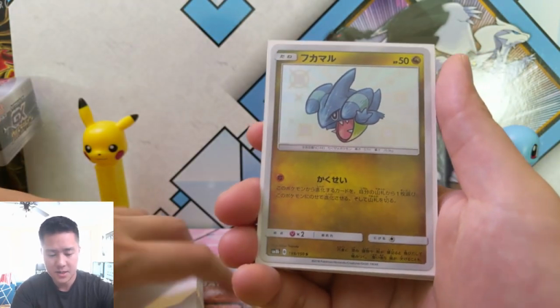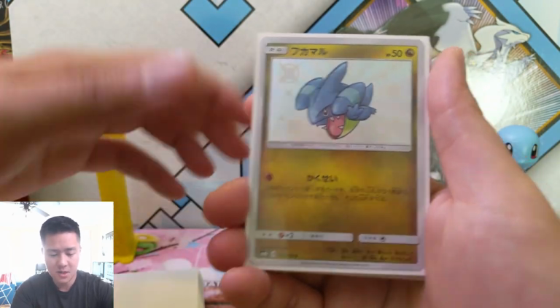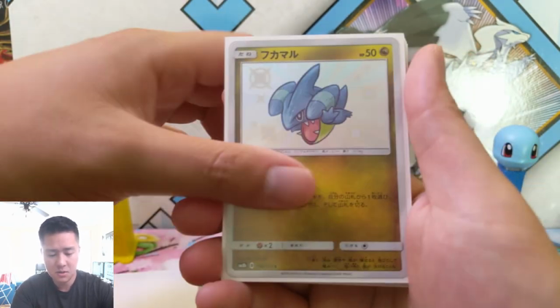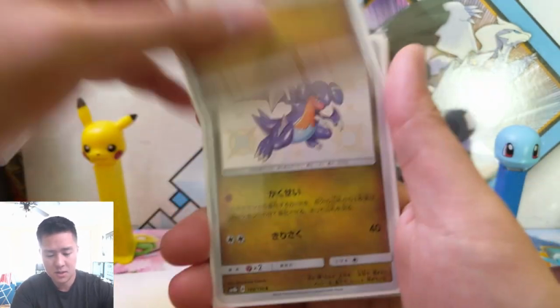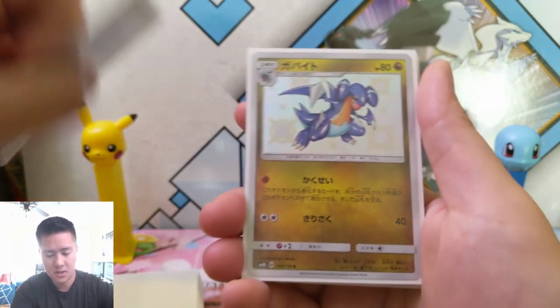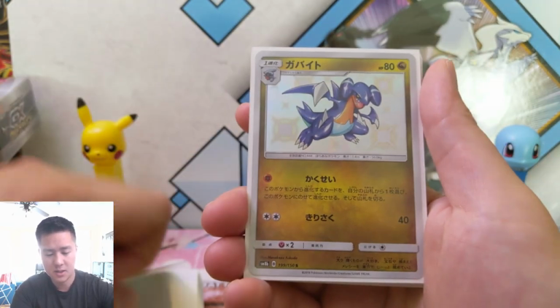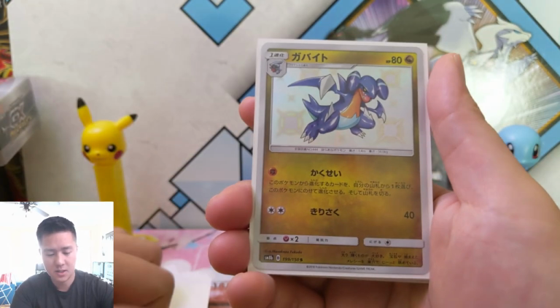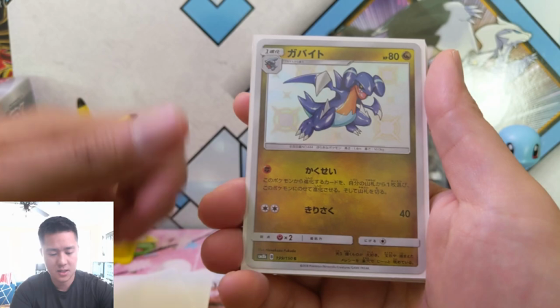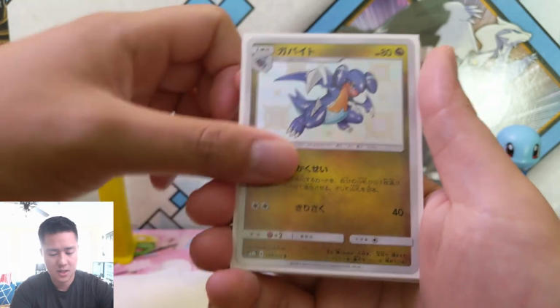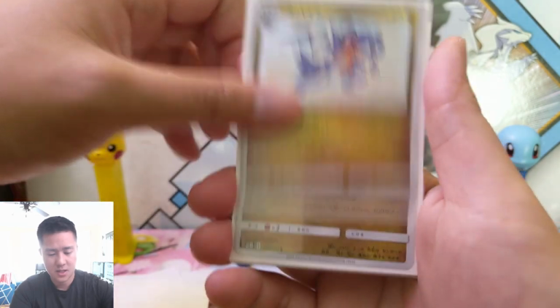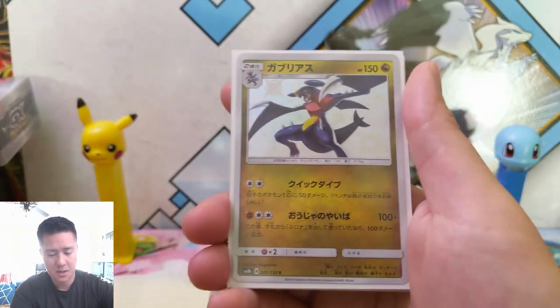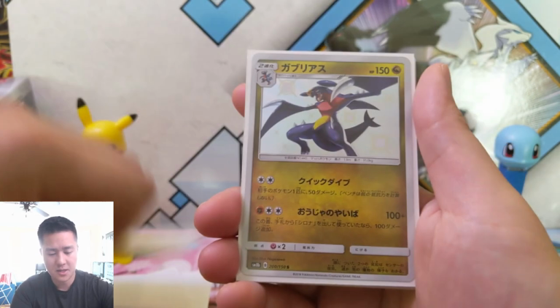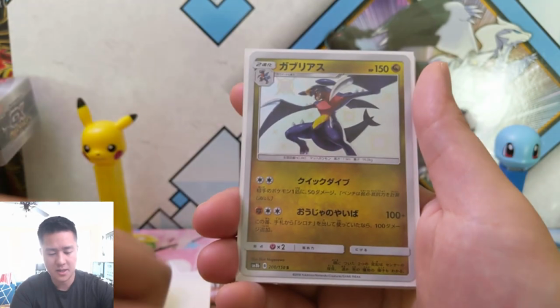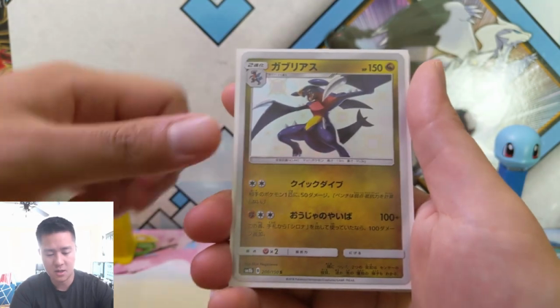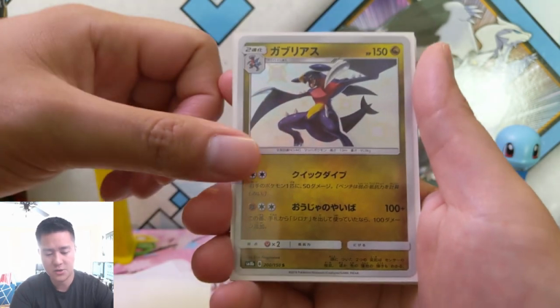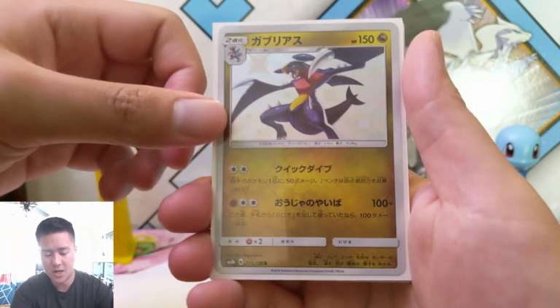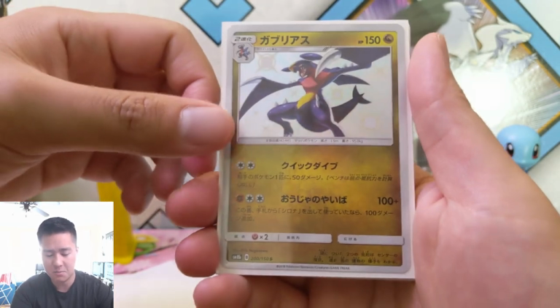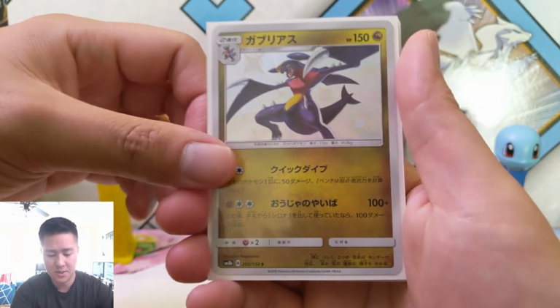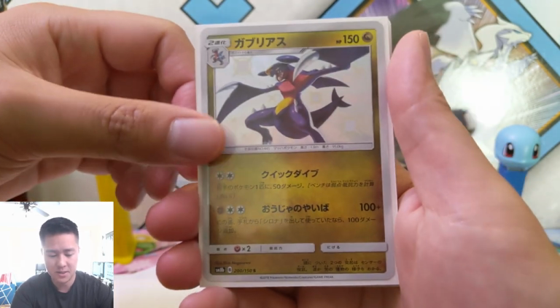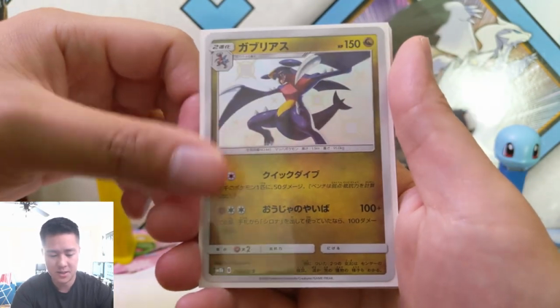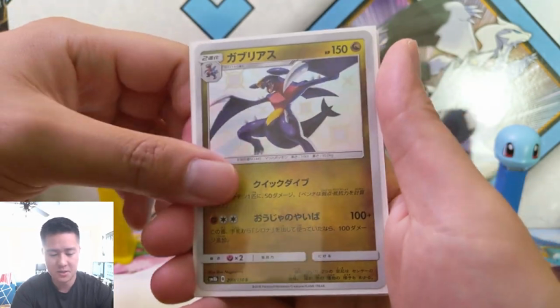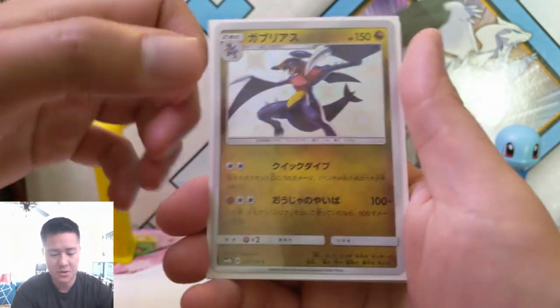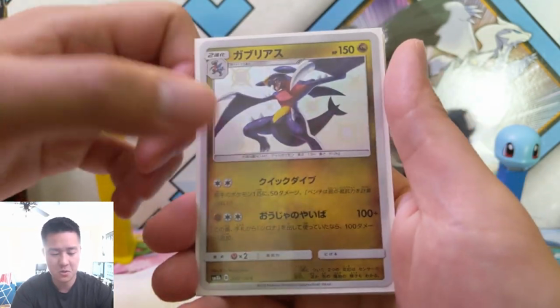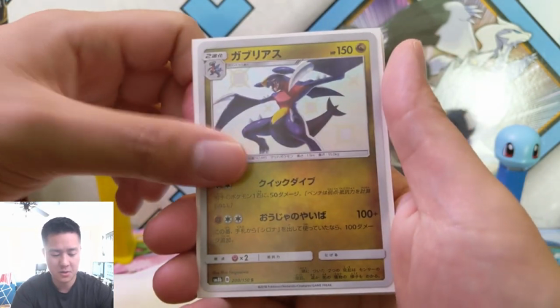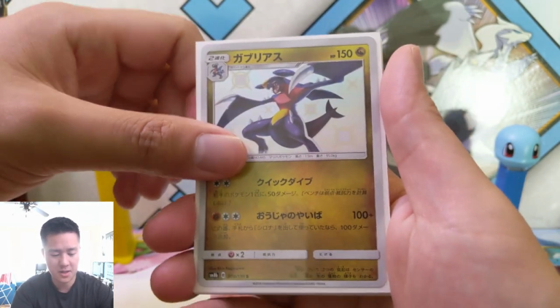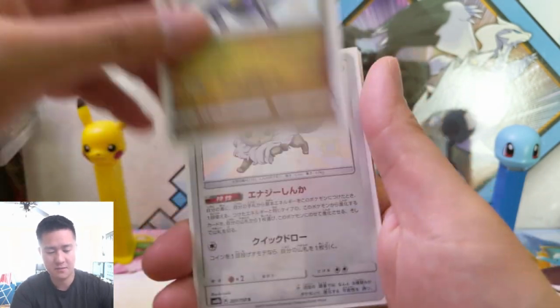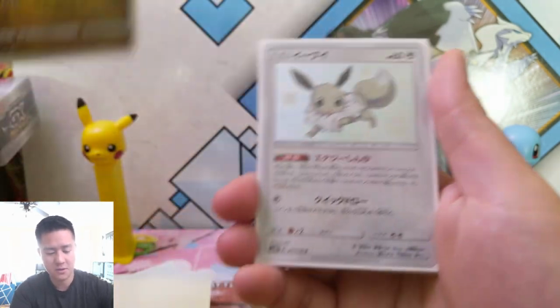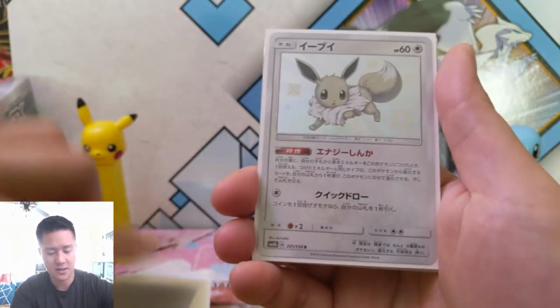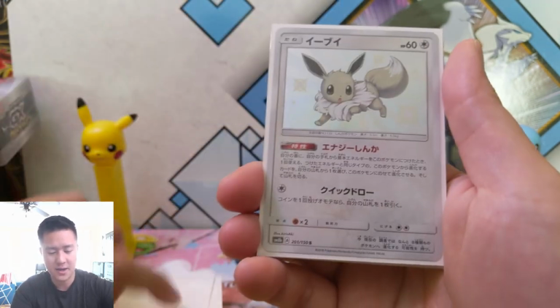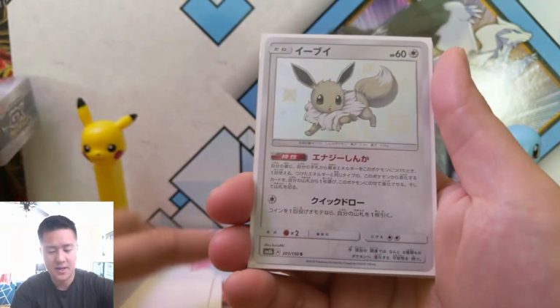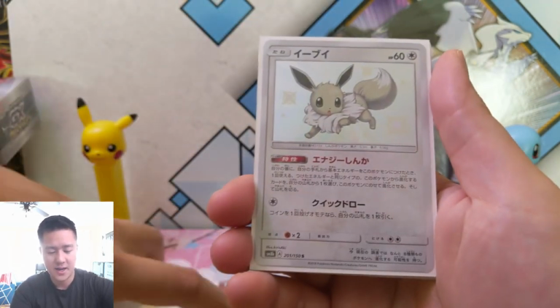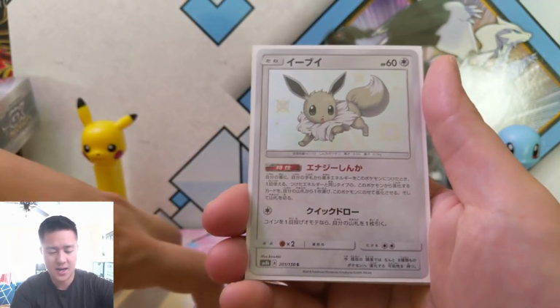Gible — can't forget the Gabite, Garchomp evolutionary line. This is a pretty cool evolutionary line.